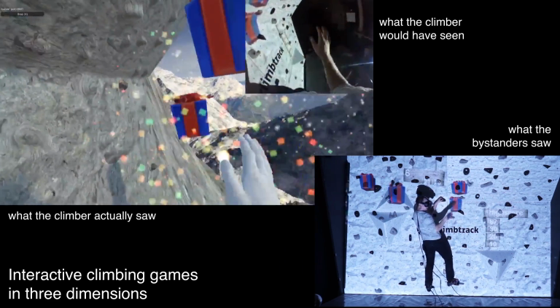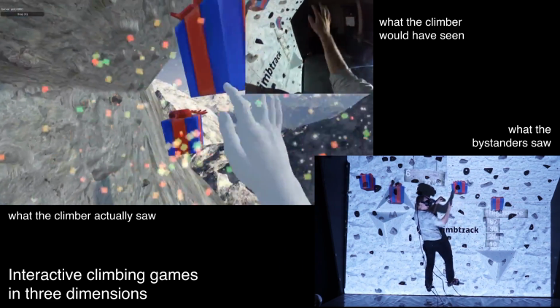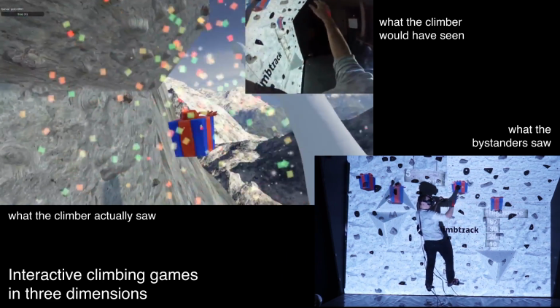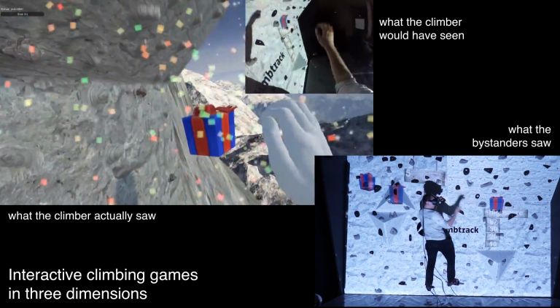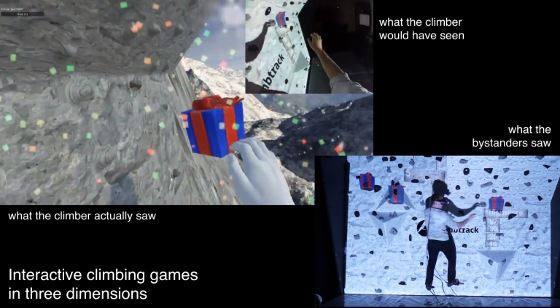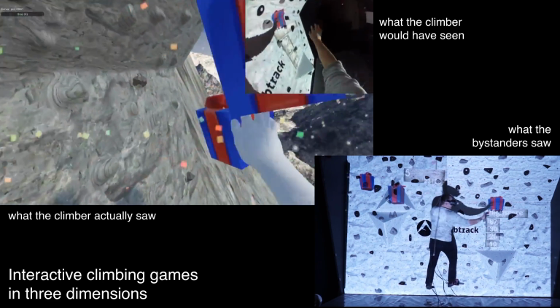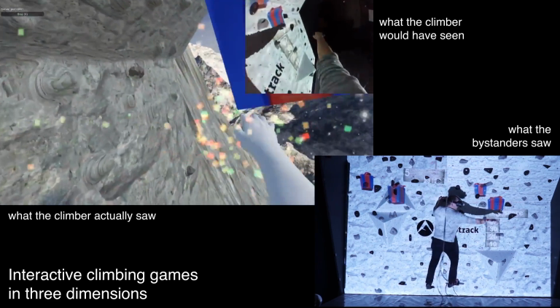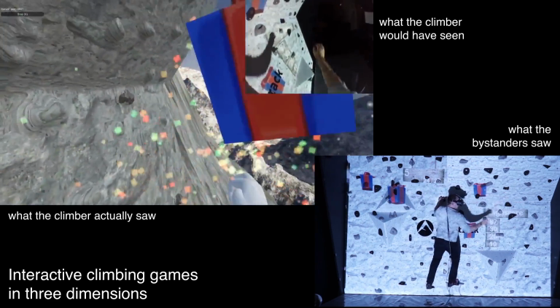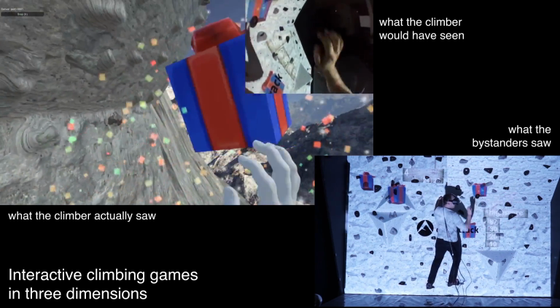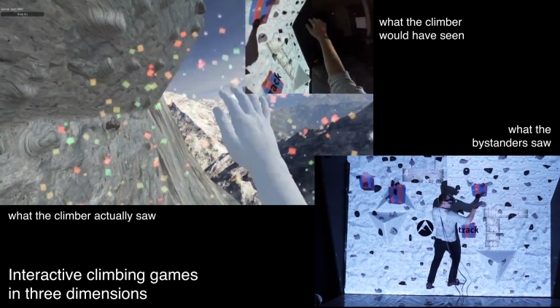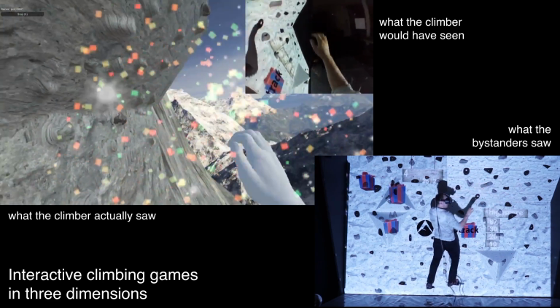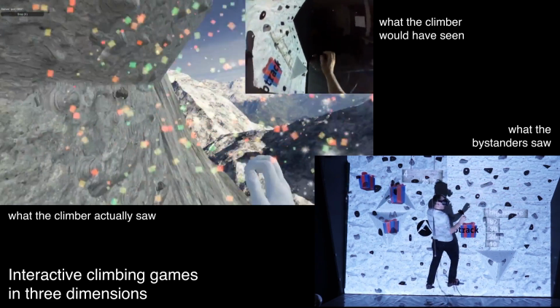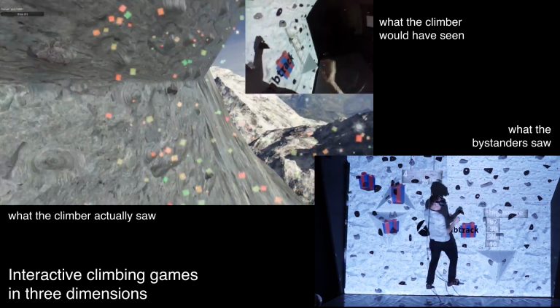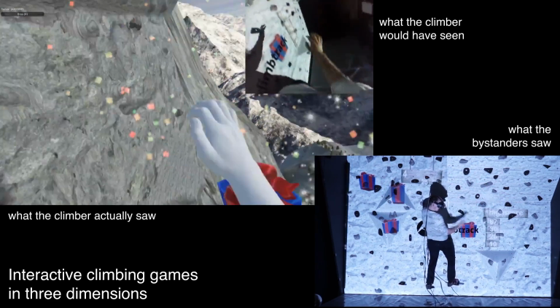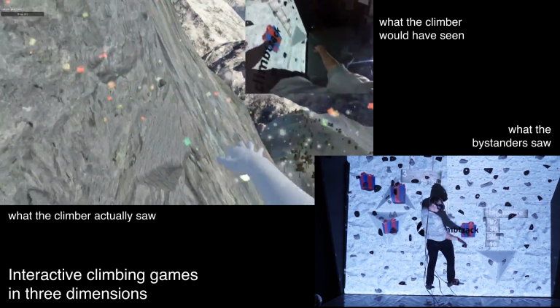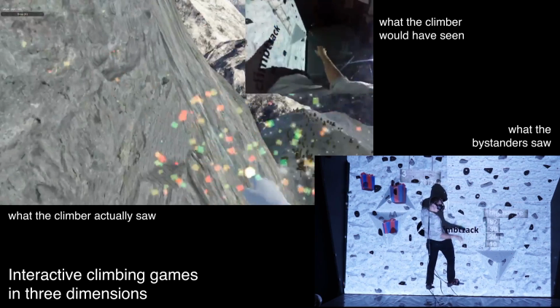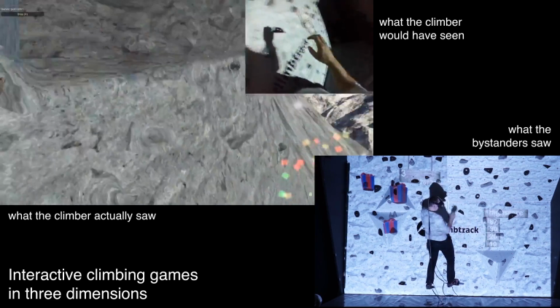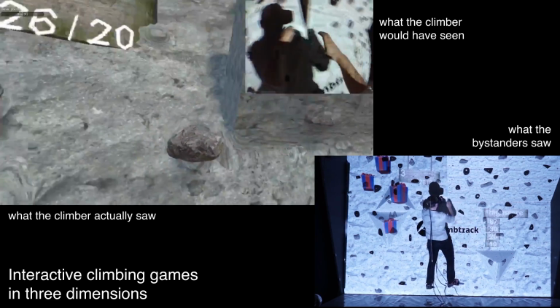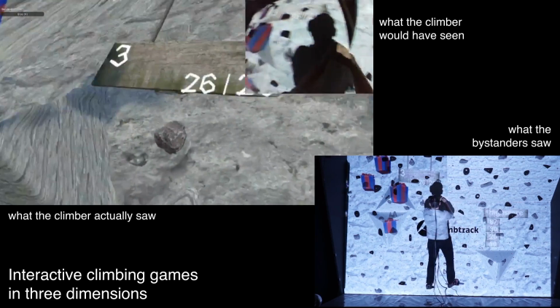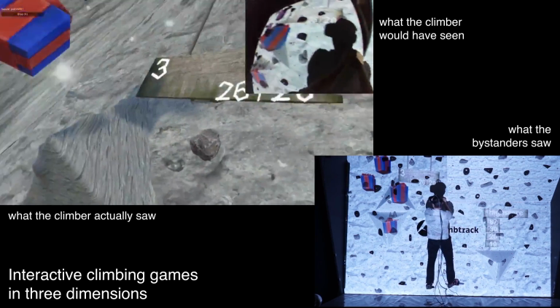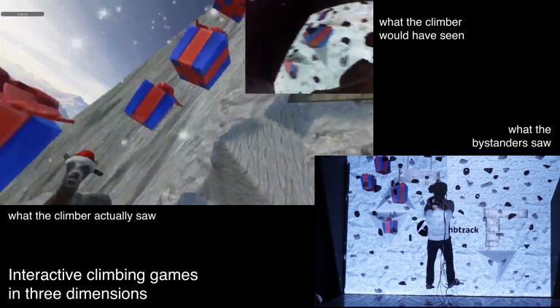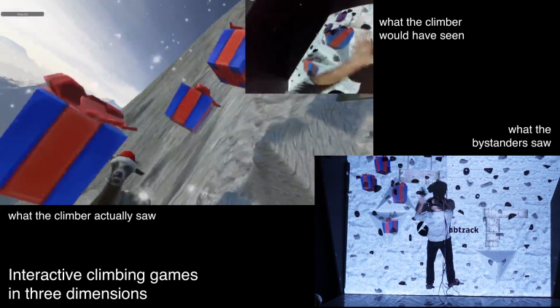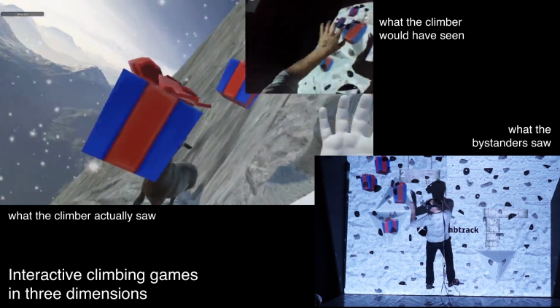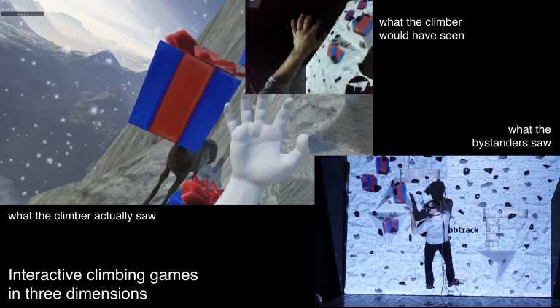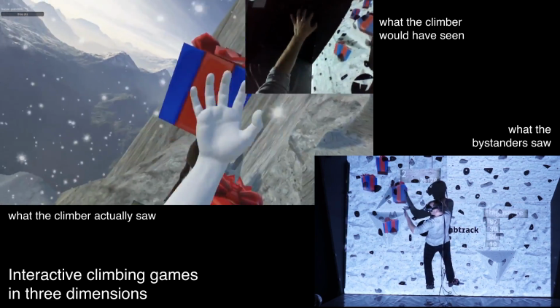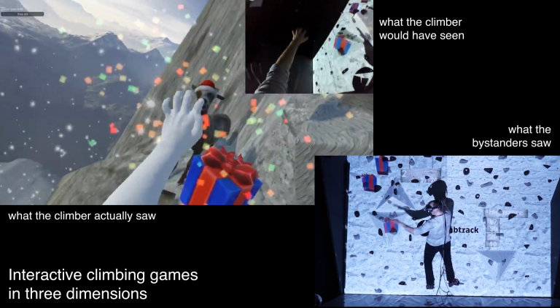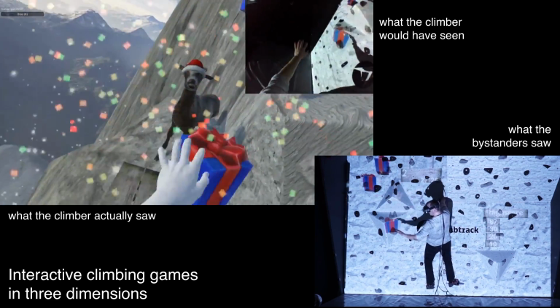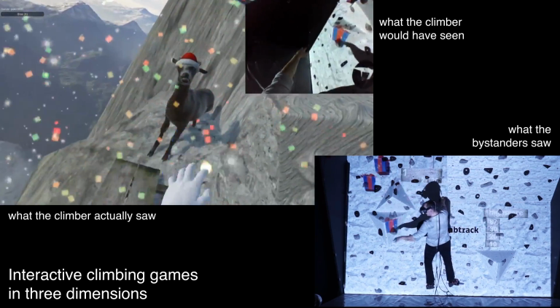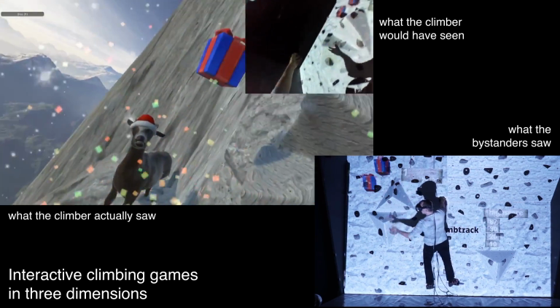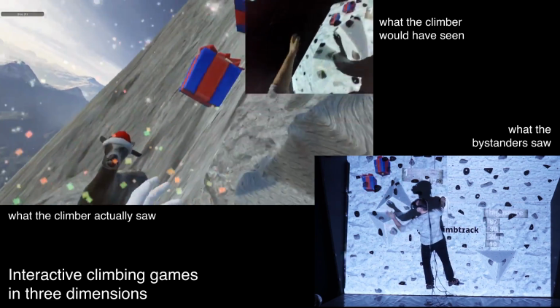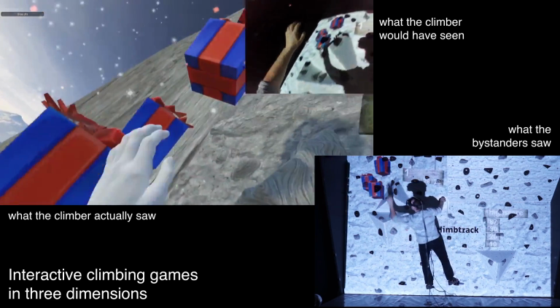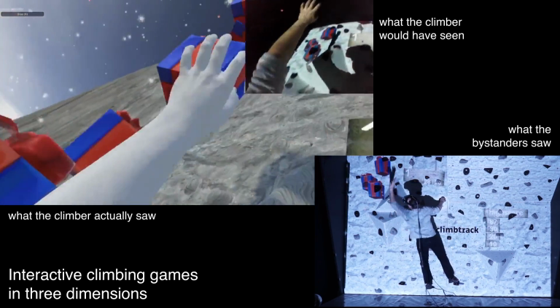In the future, we plan to further investigate the concept of climbing in mixed reality environments in a formal user study.